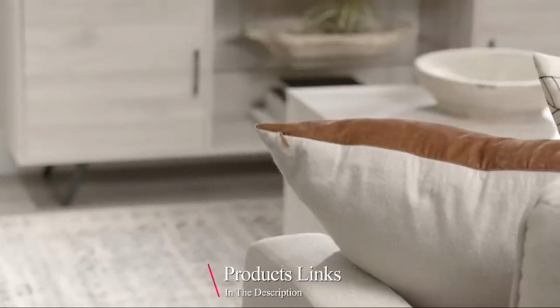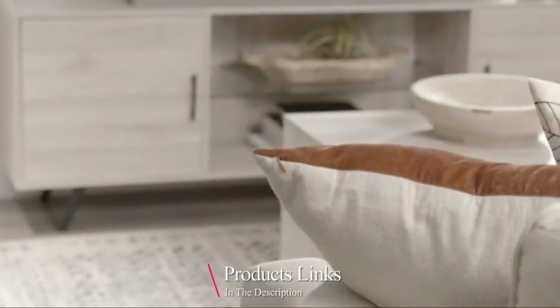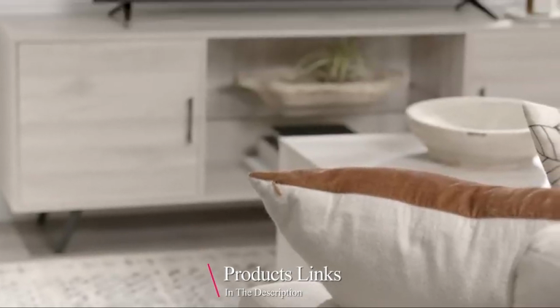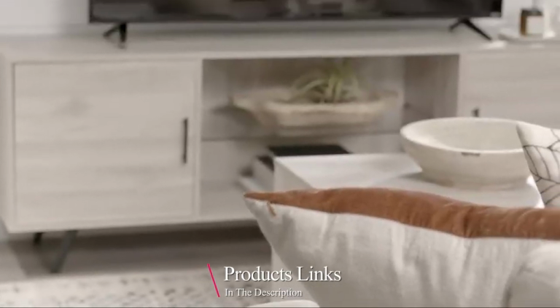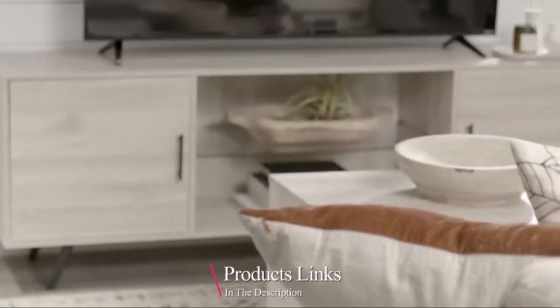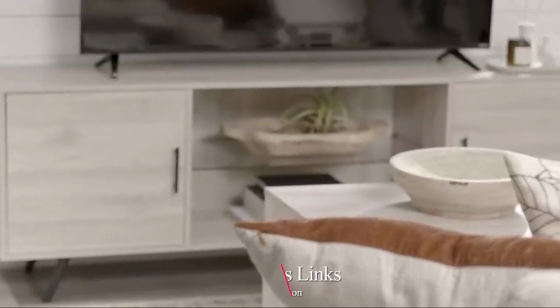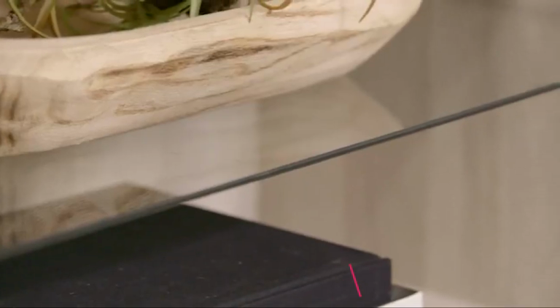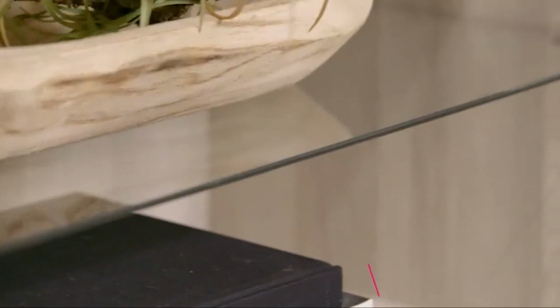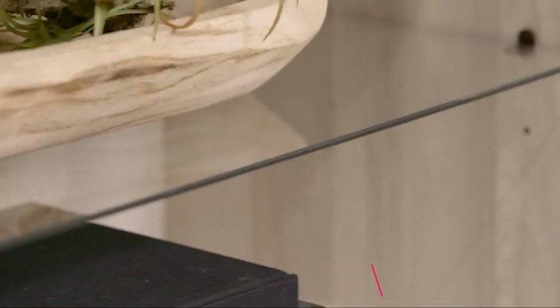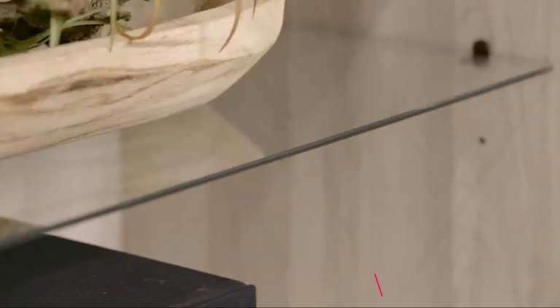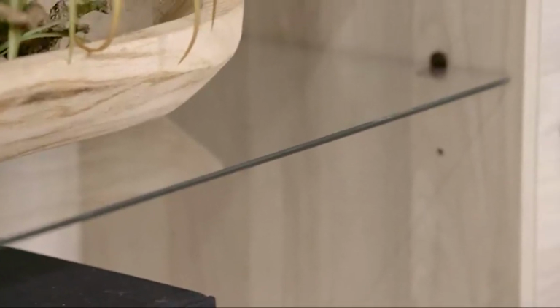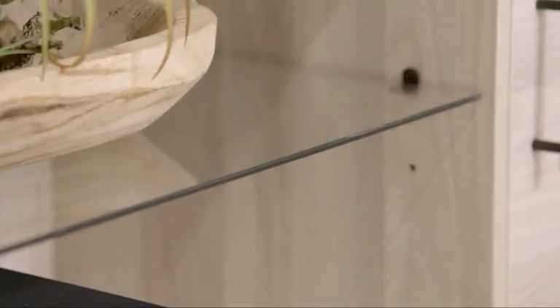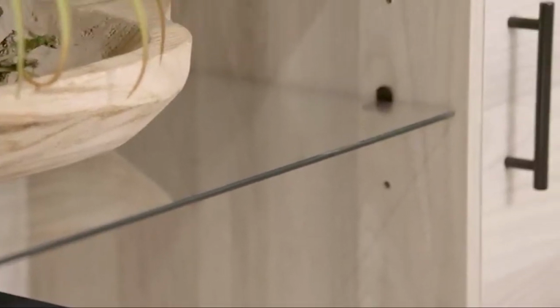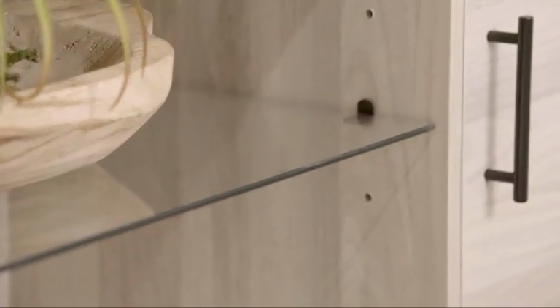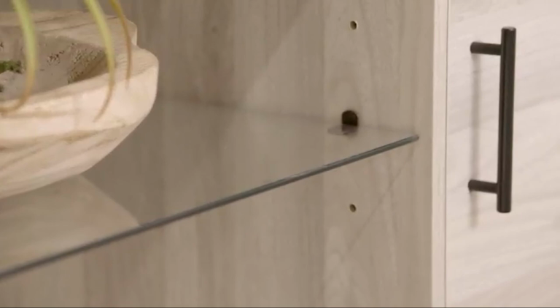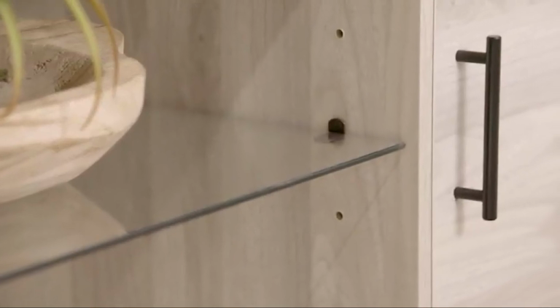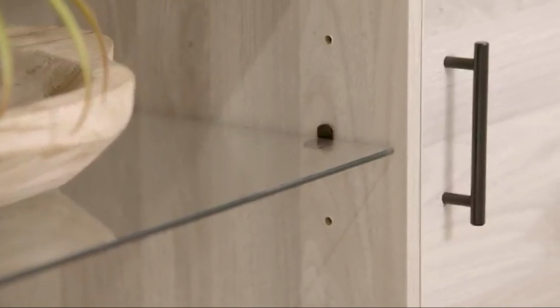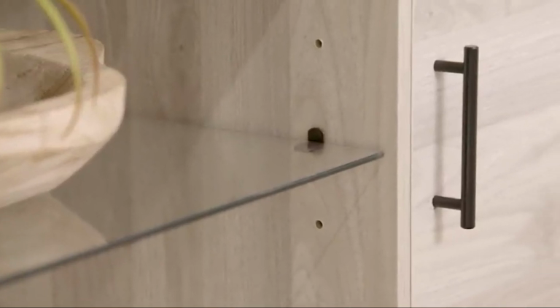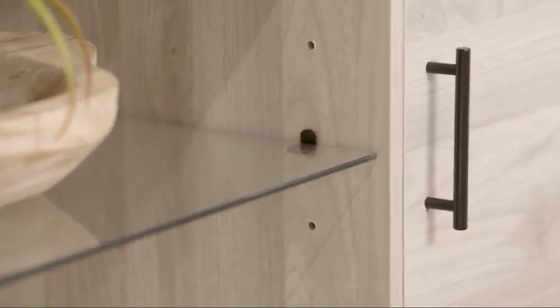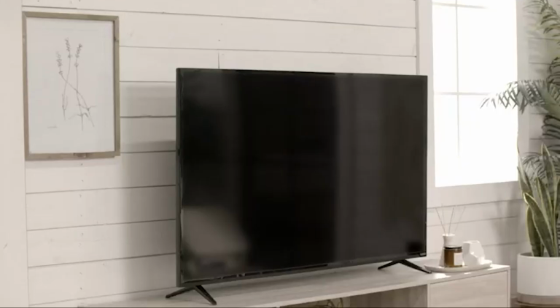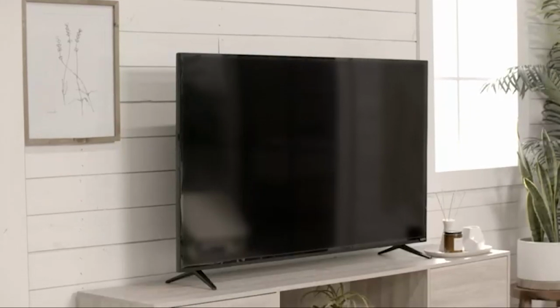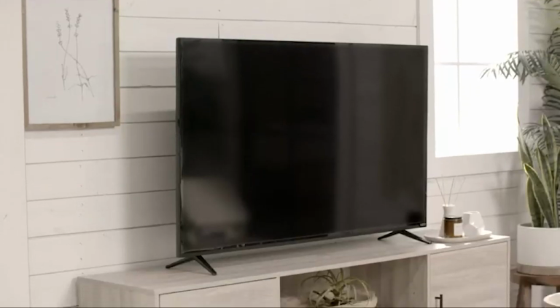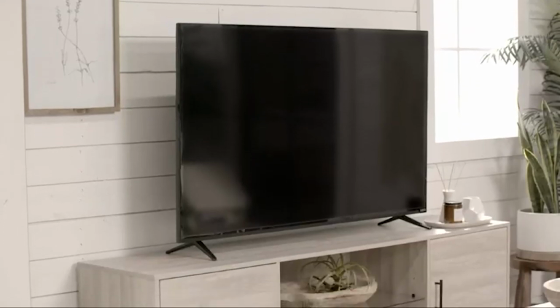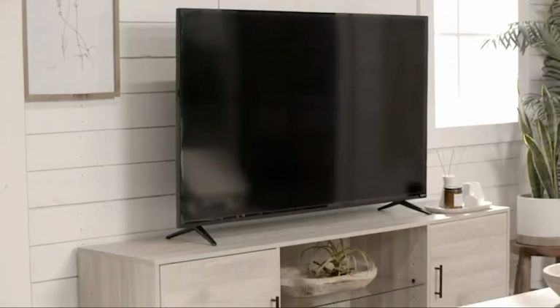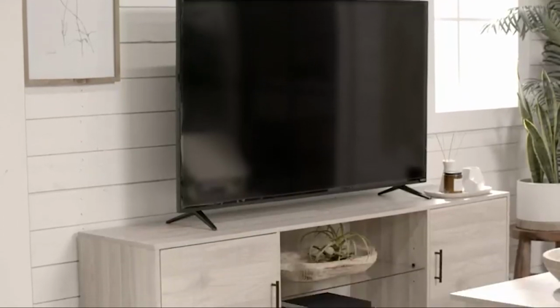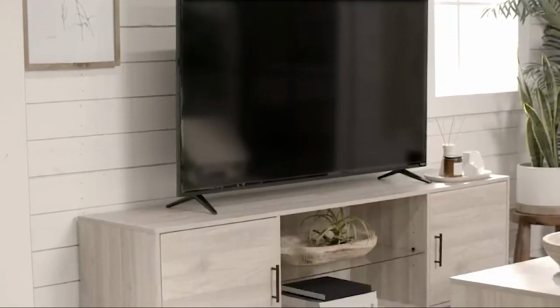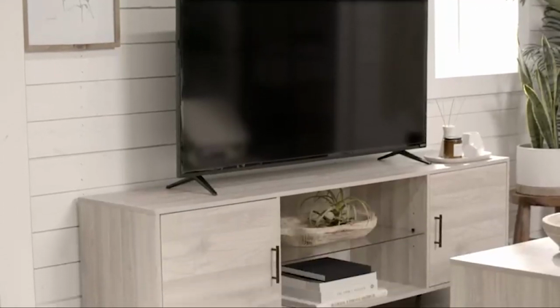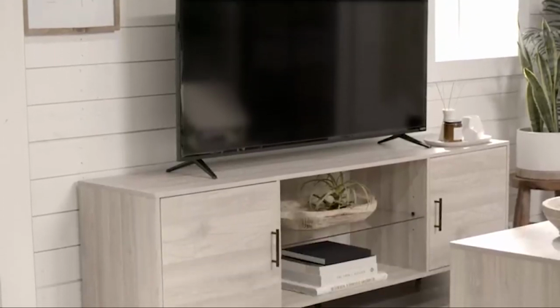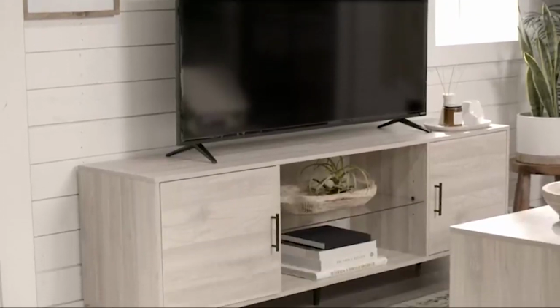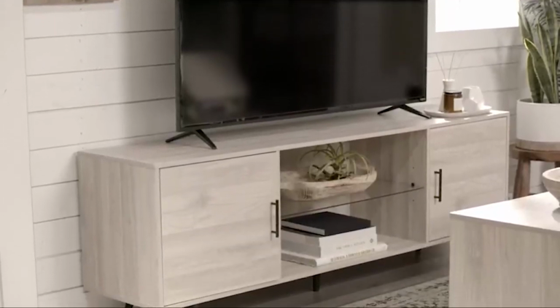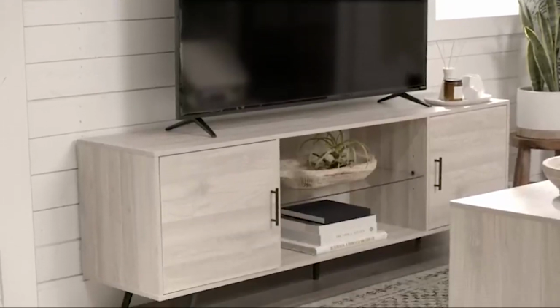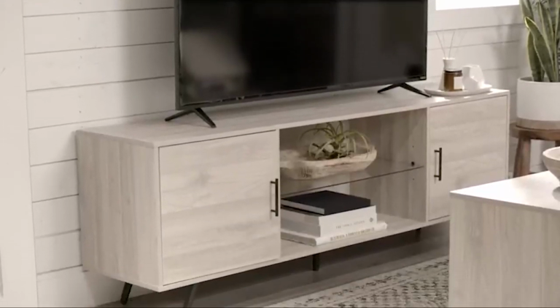If you want to get the best quality TV stand with mount according to your needs, then watch the video till the end and then decide to buy.